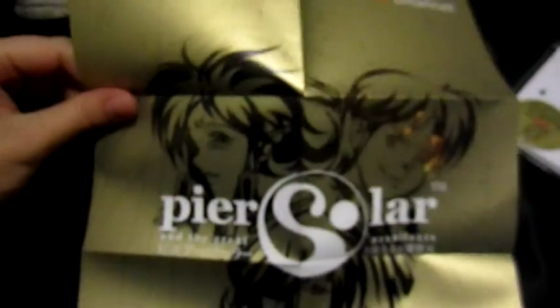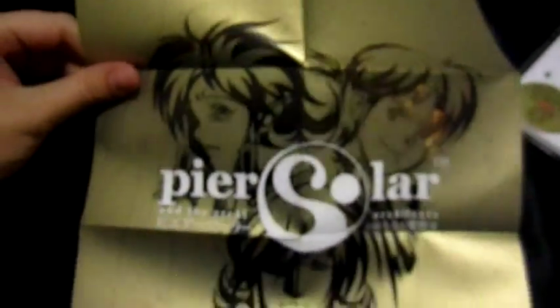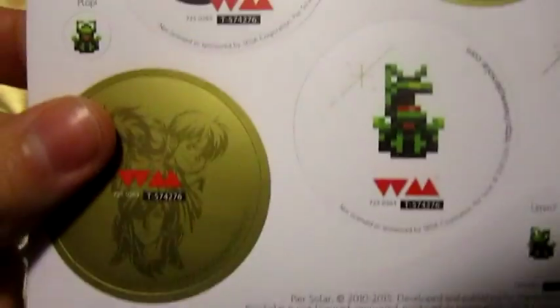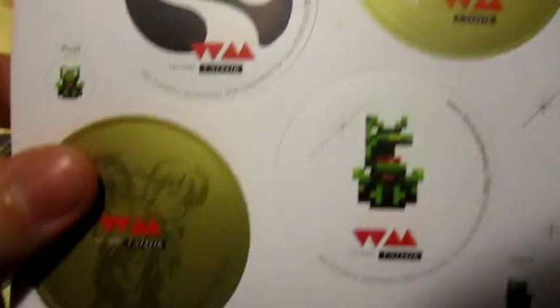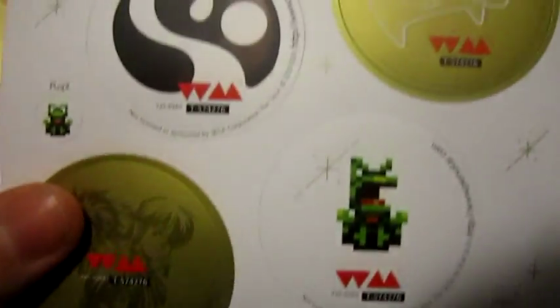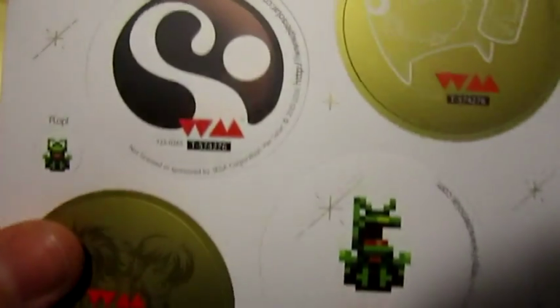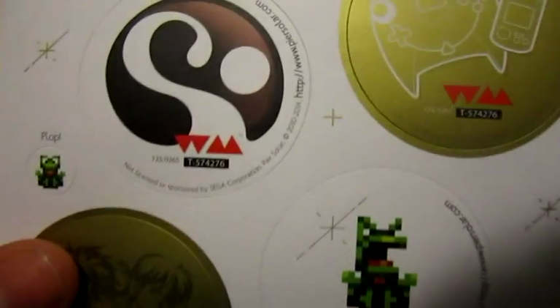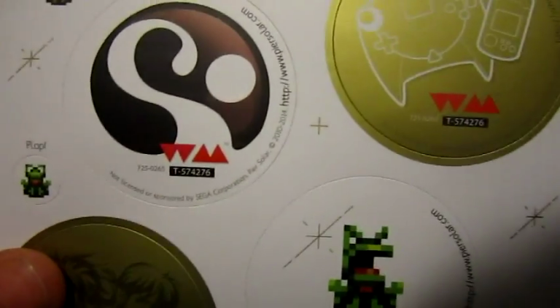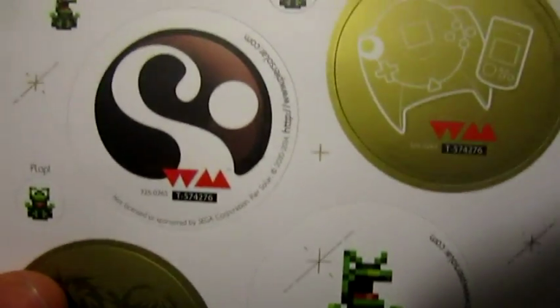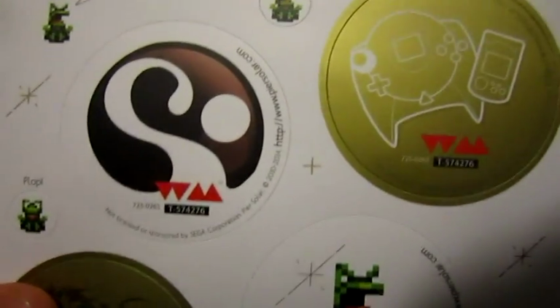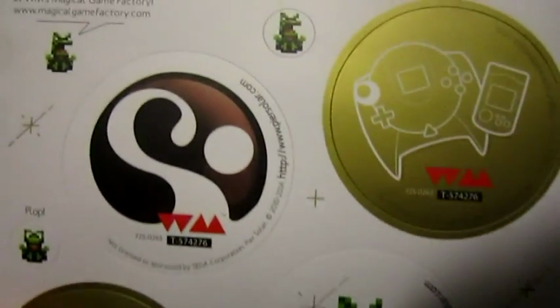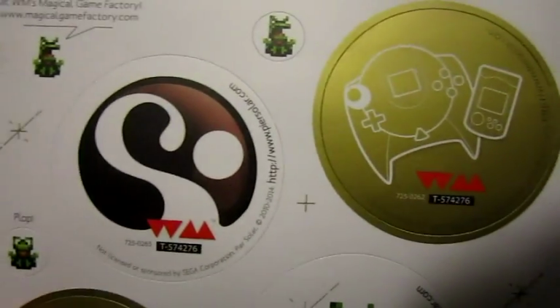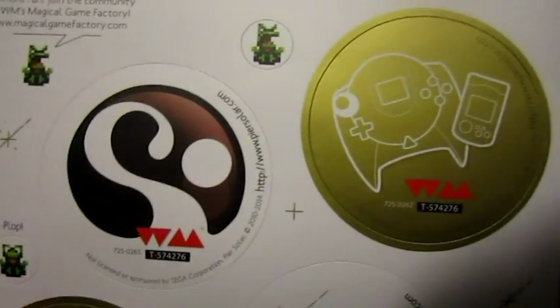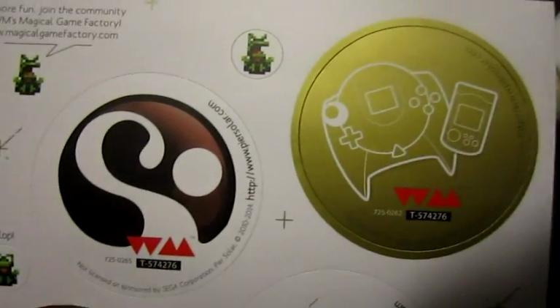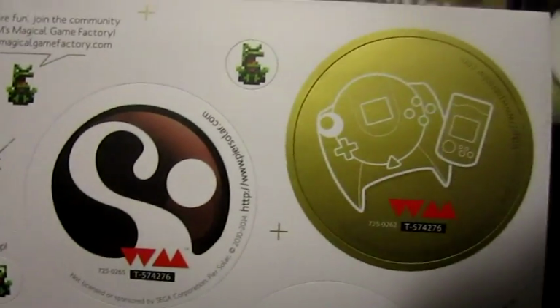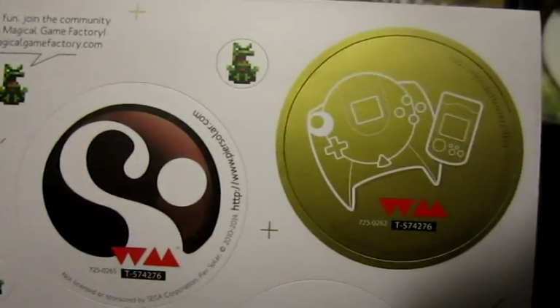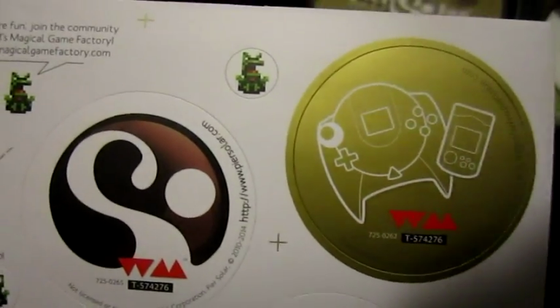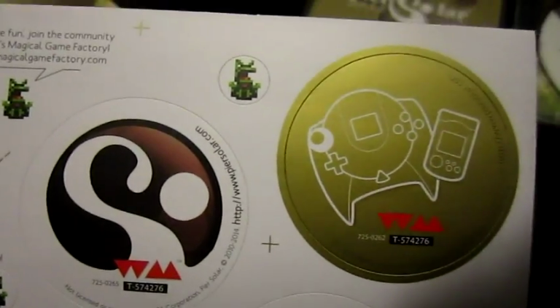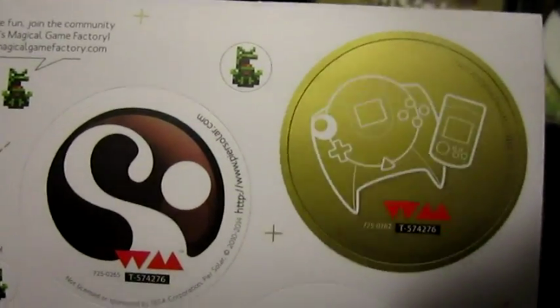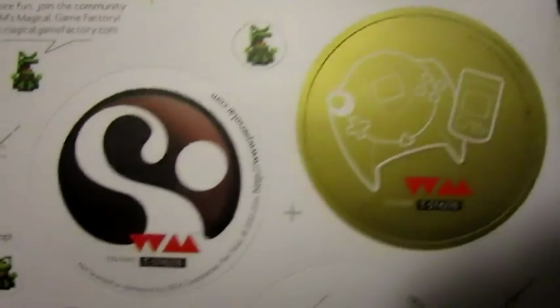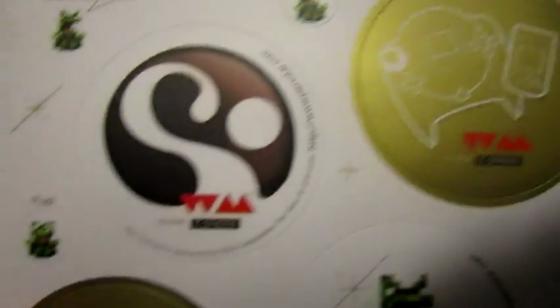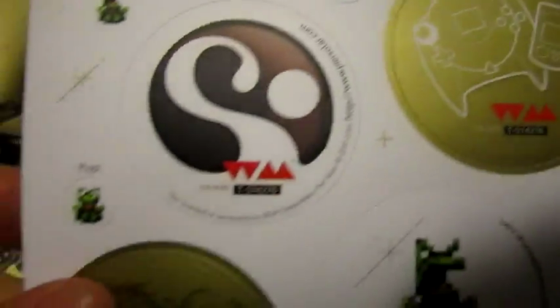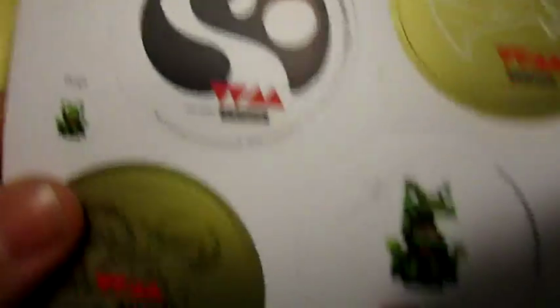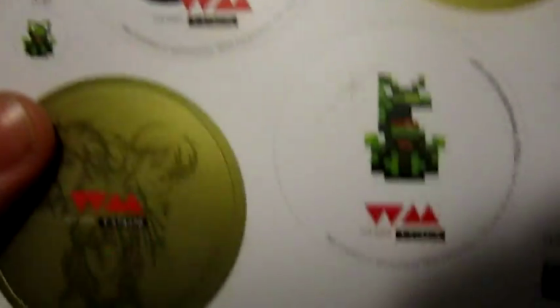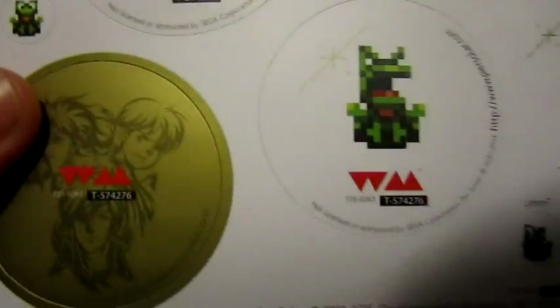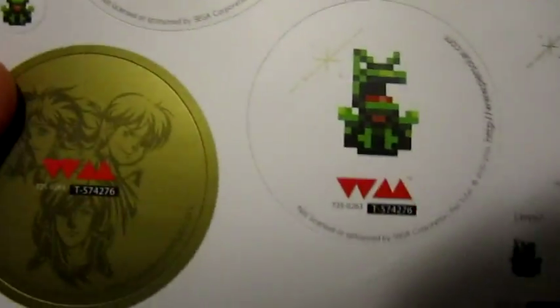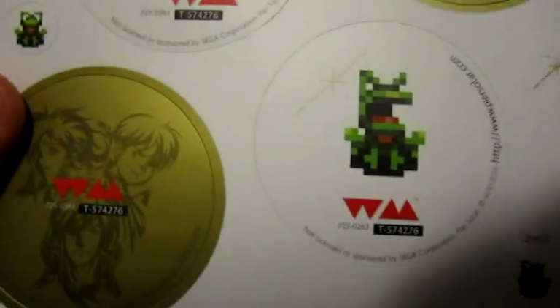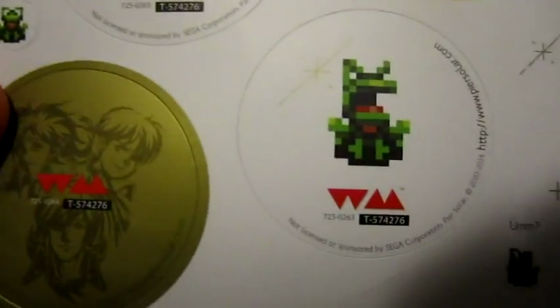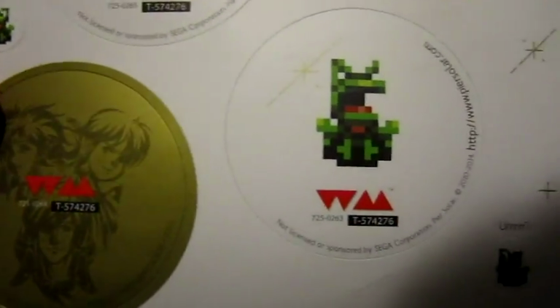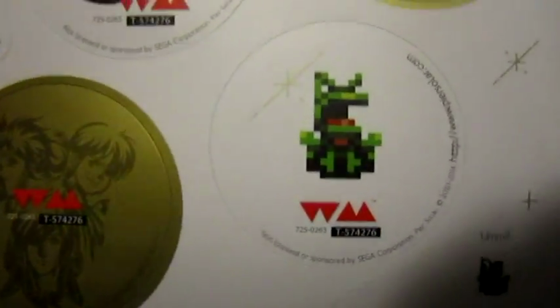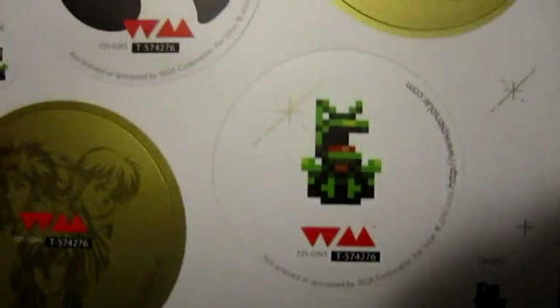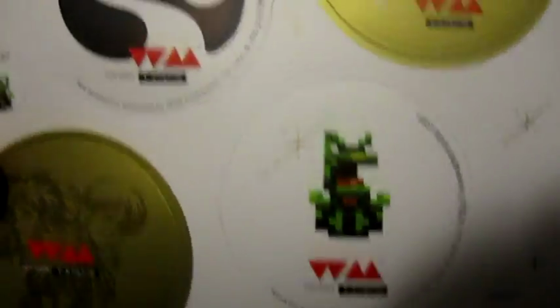We actually also get some interesting stickers here, and I like some of these.